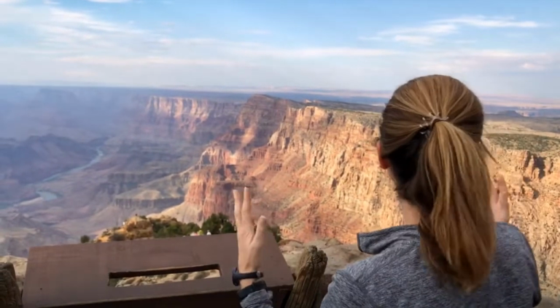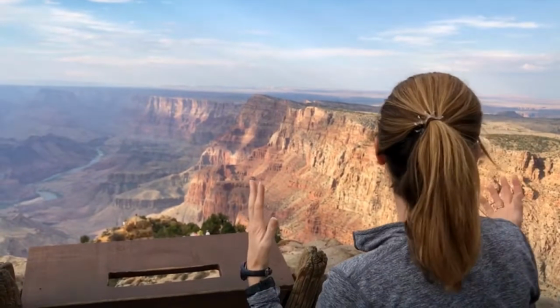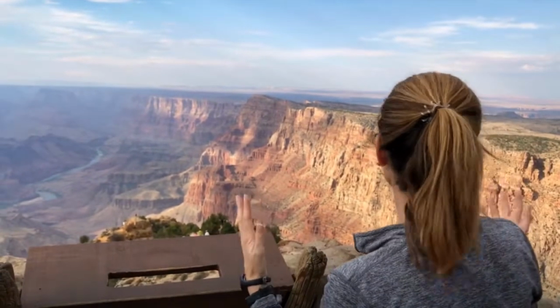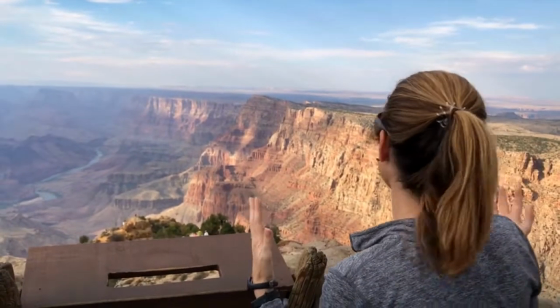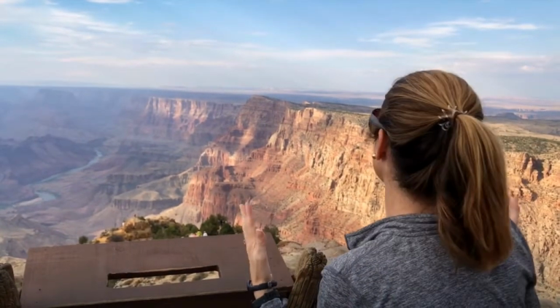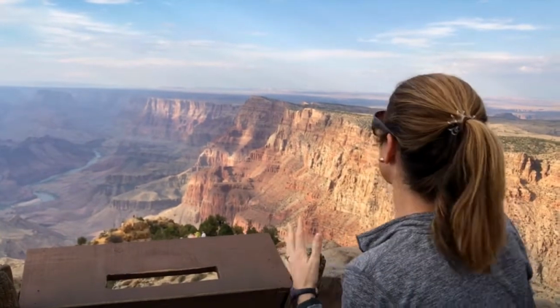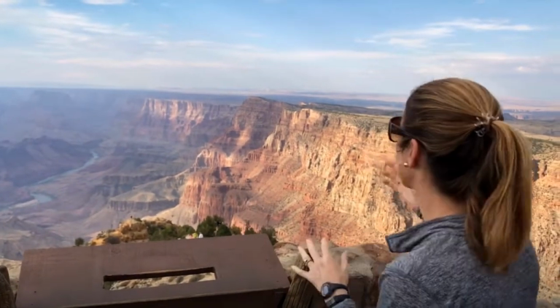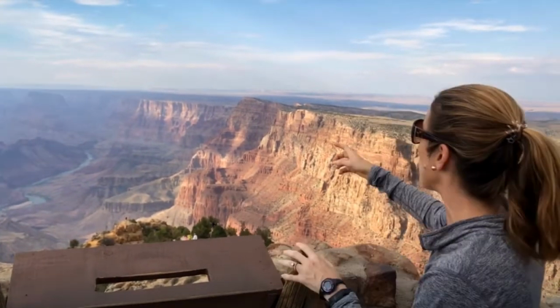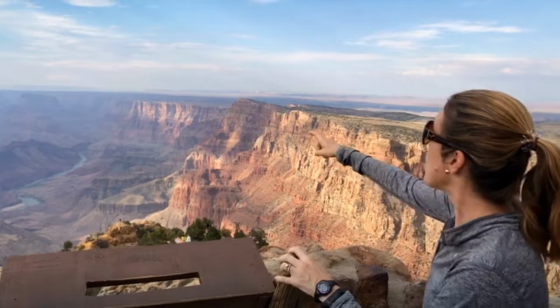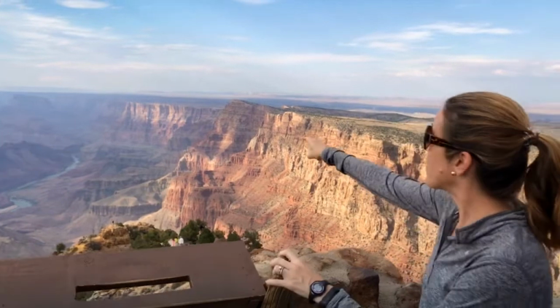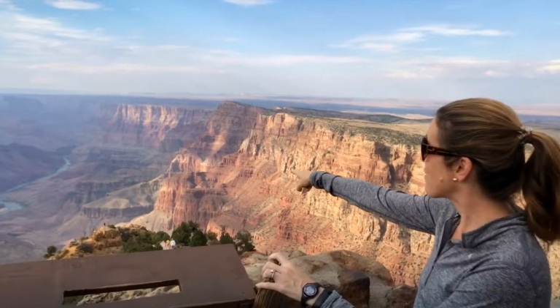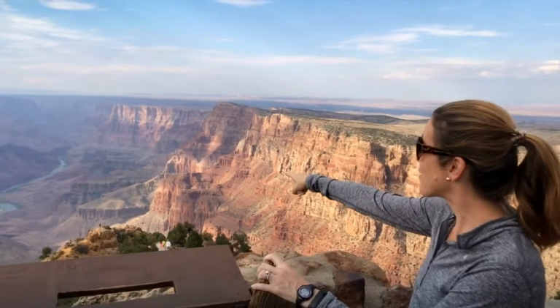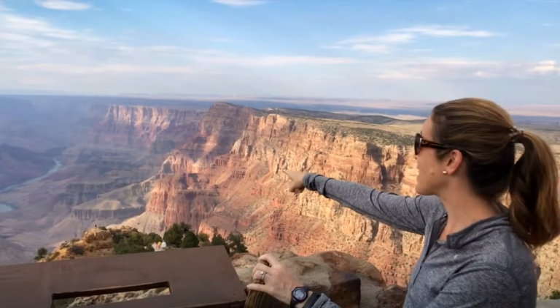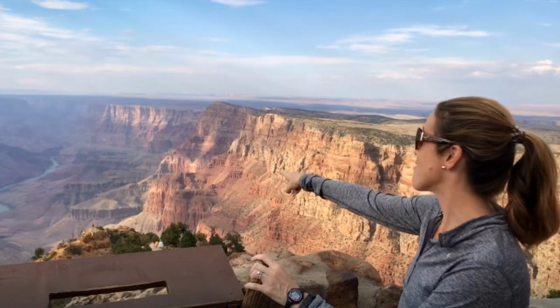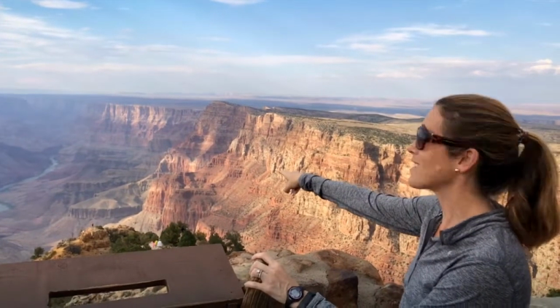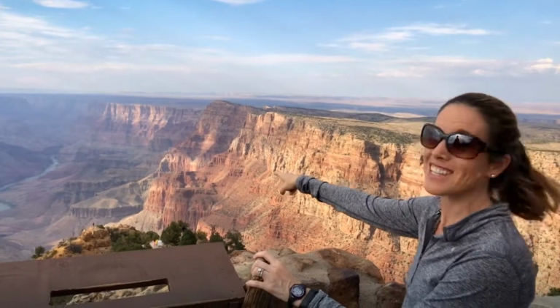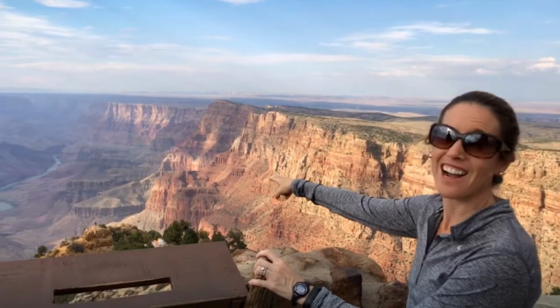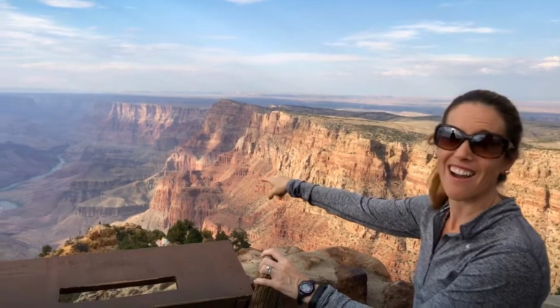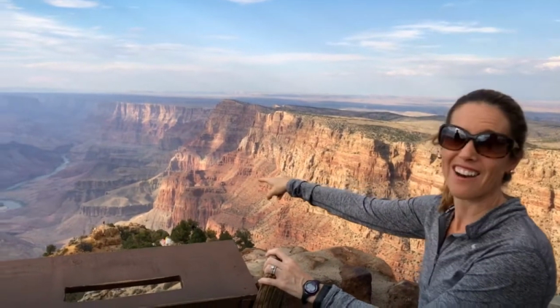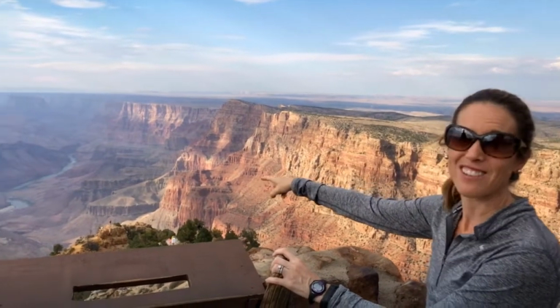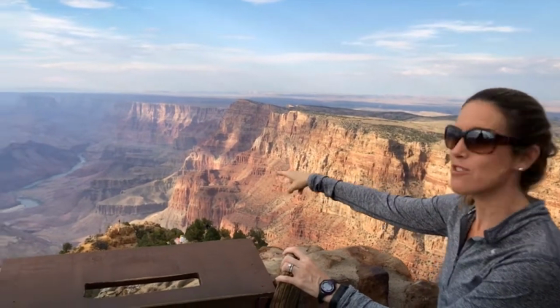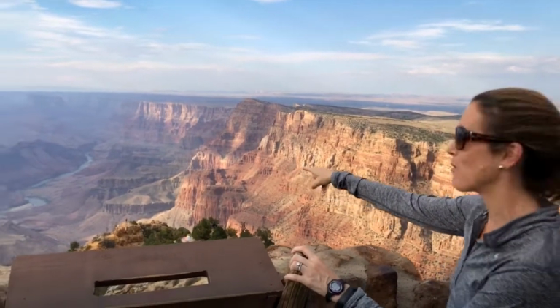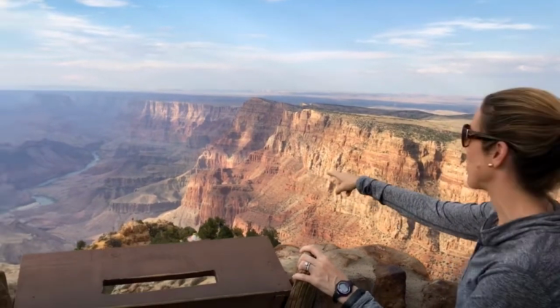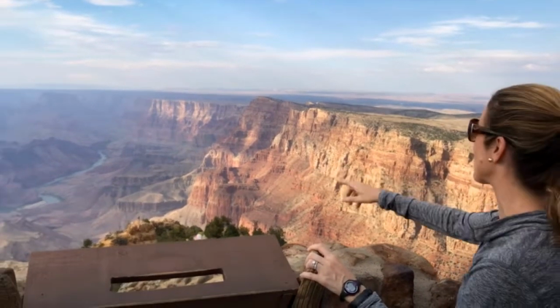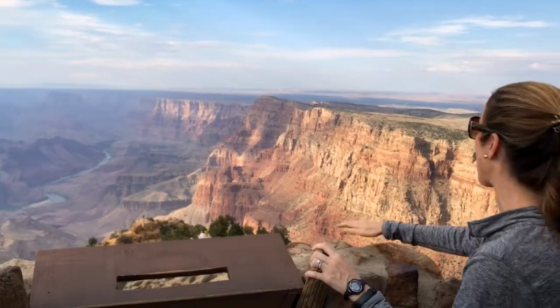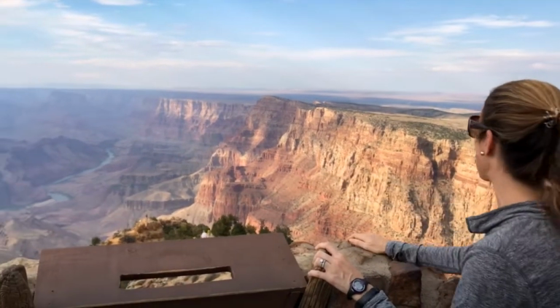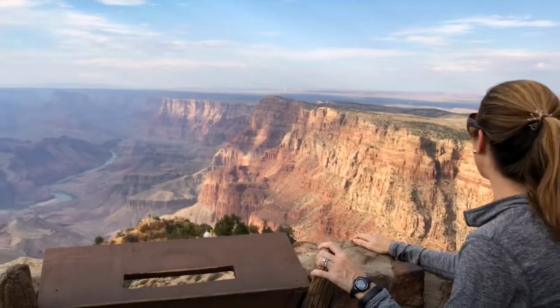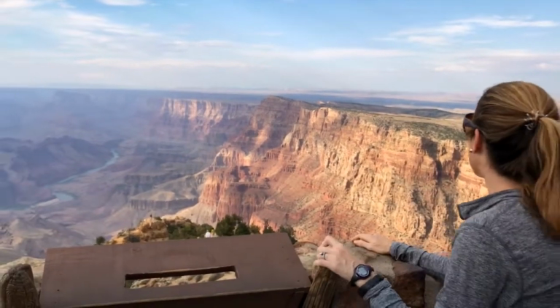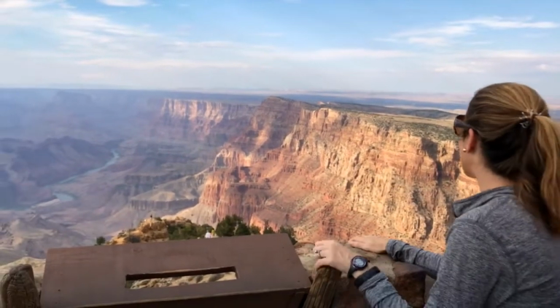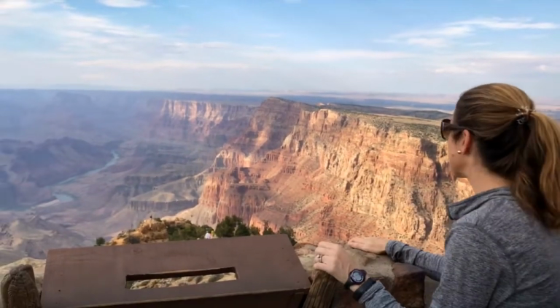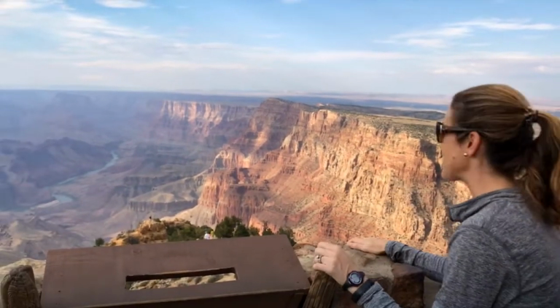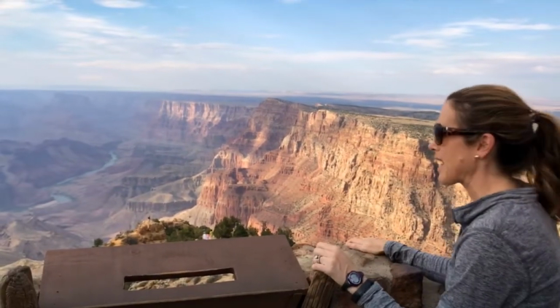You basically get a 360 view, but if you look down, you can see the Colorado. So if you can come close with the camera, it's amazing.